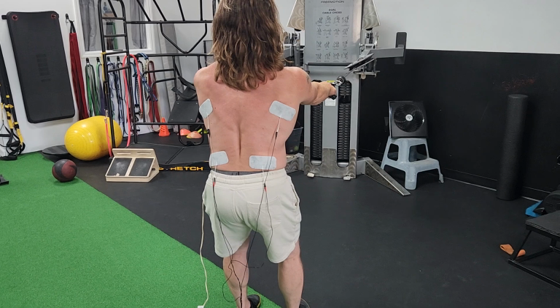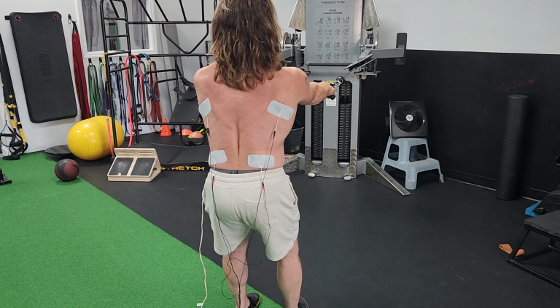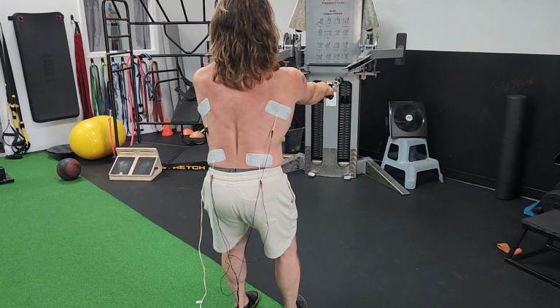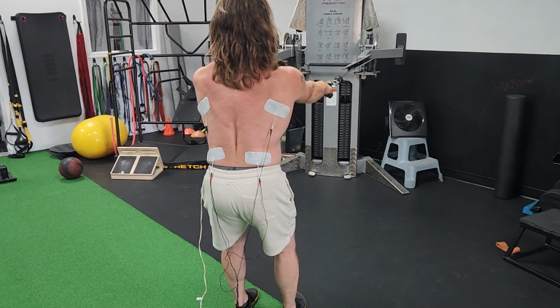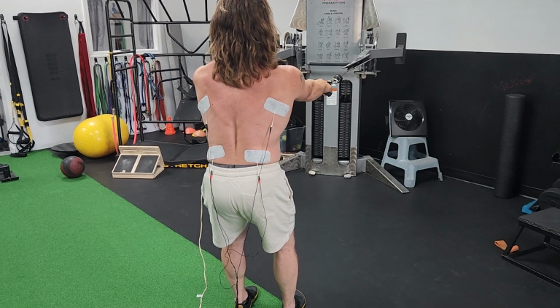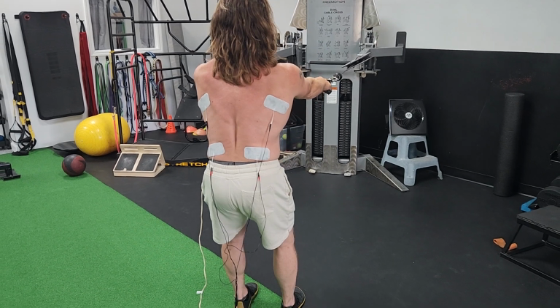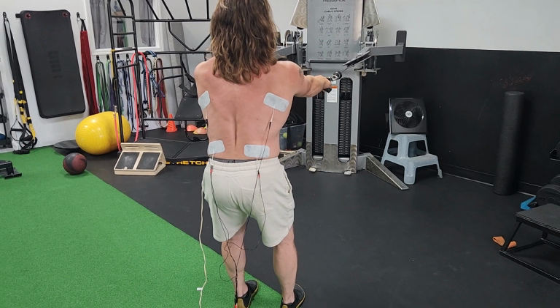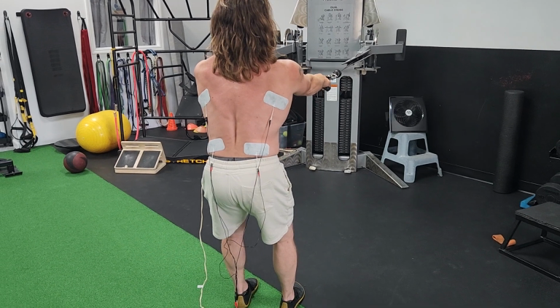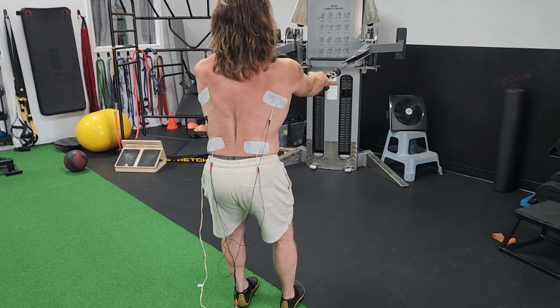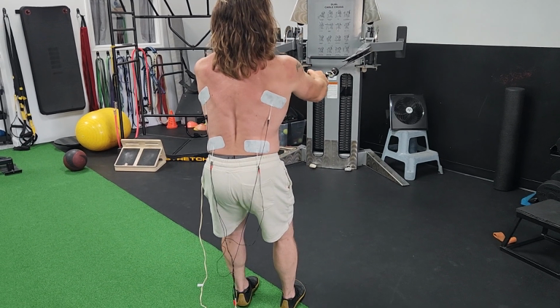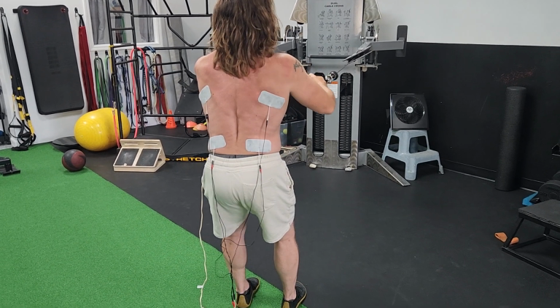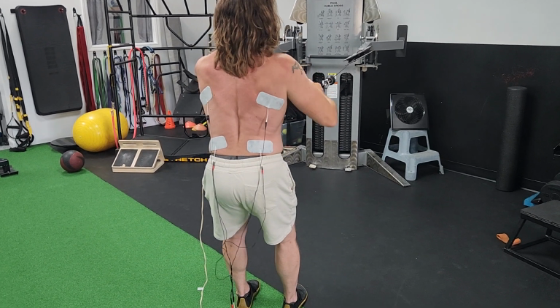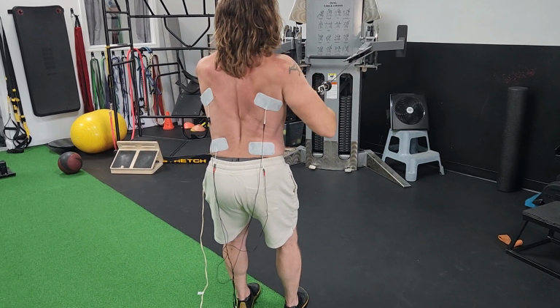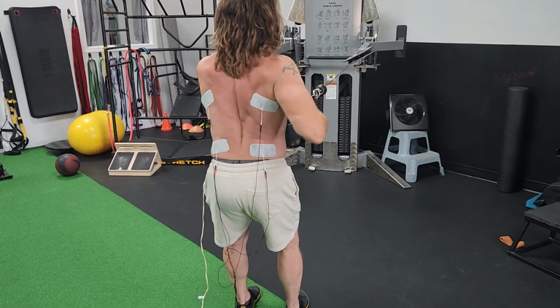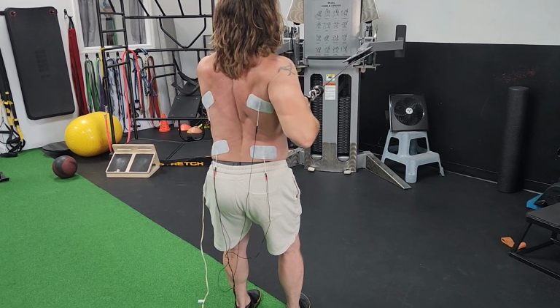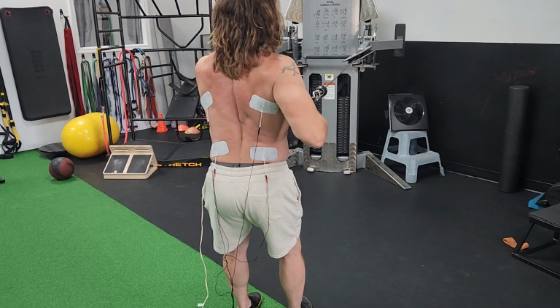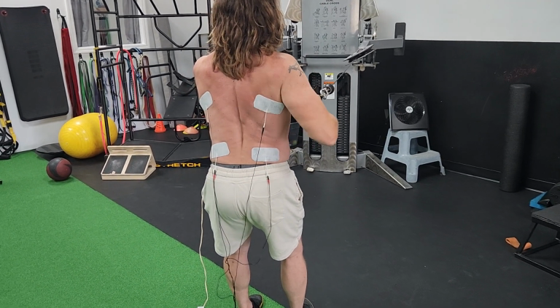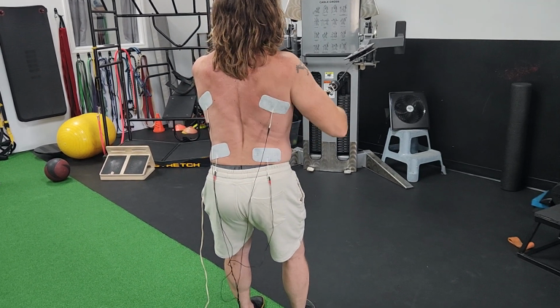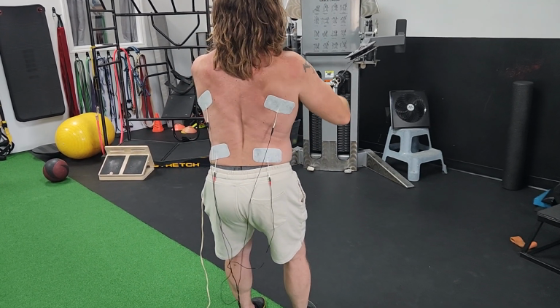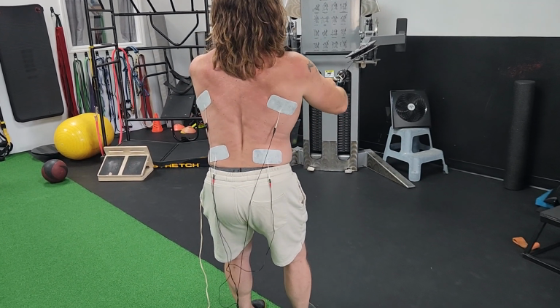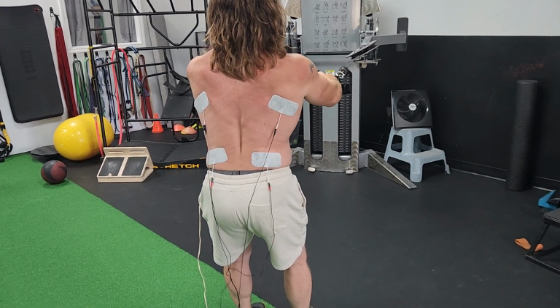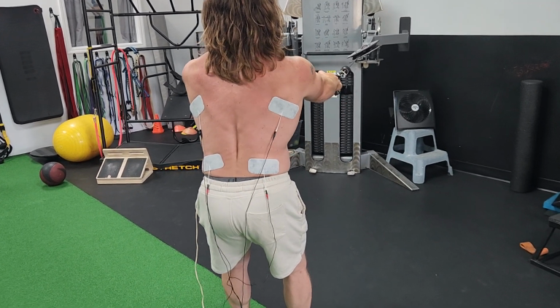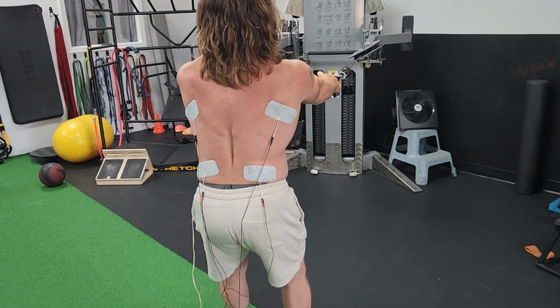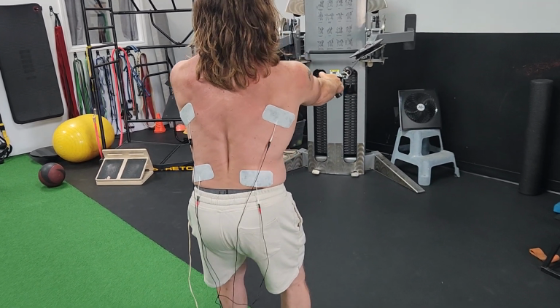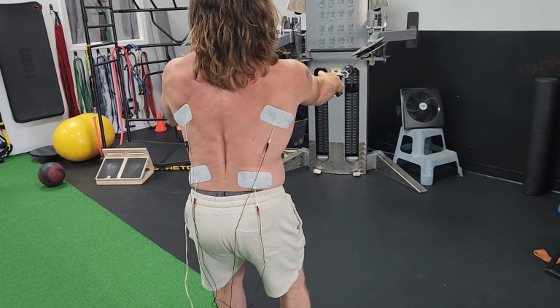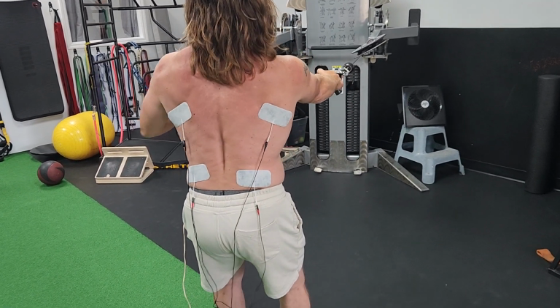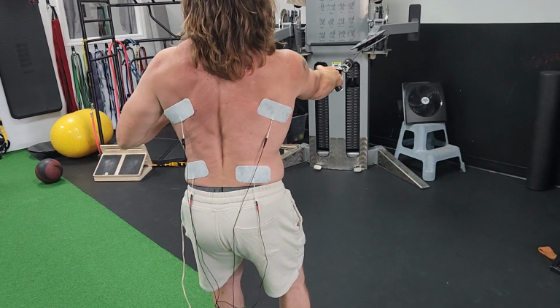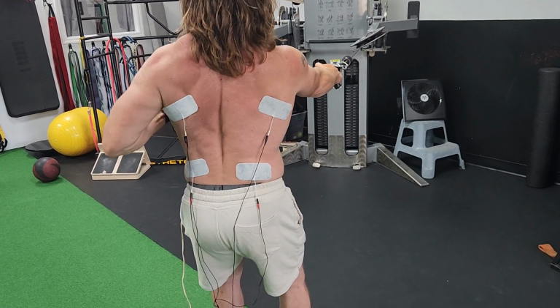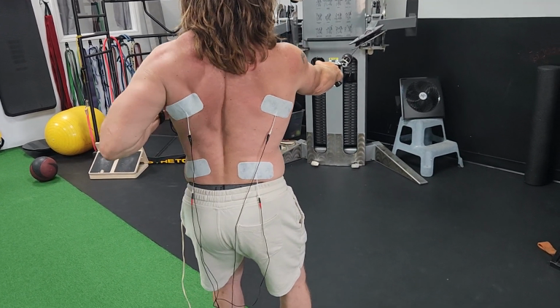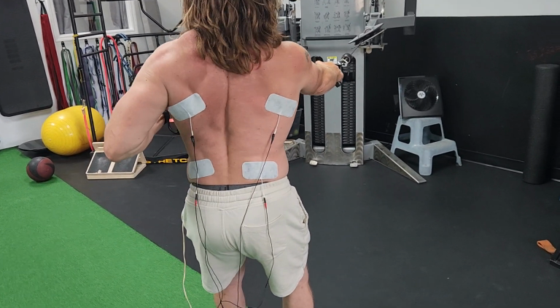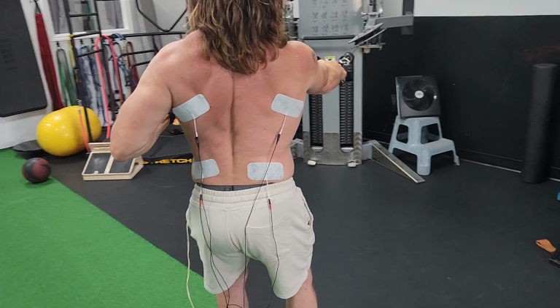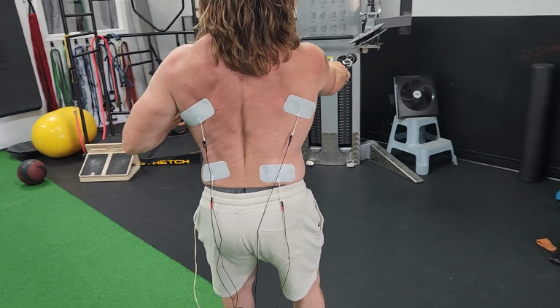This is alternating rows, so get the electrodes on the lats — one lateral to the shoulder blade, one lower.